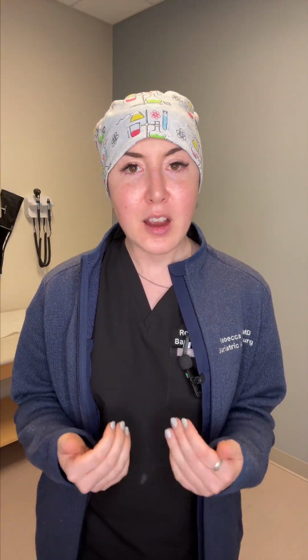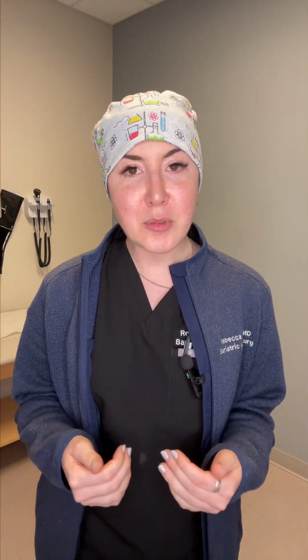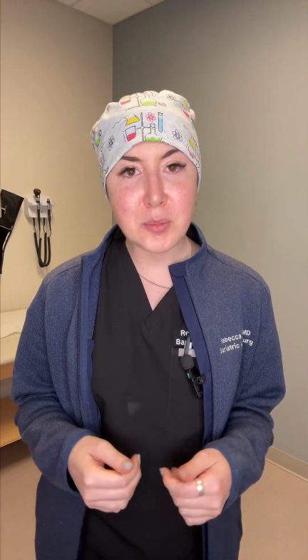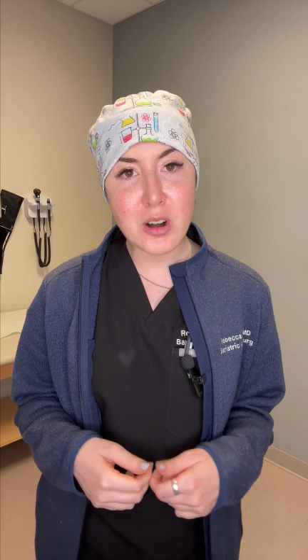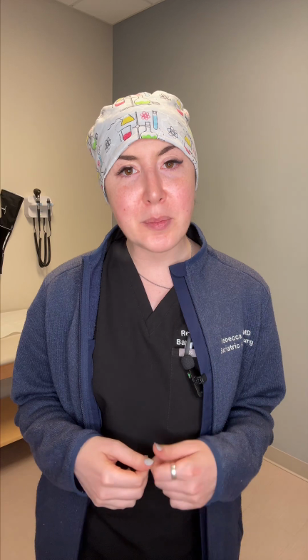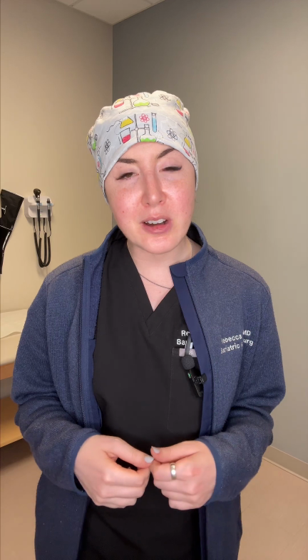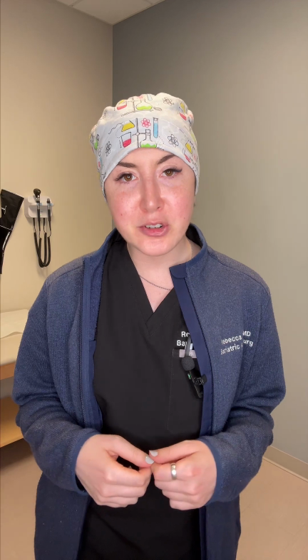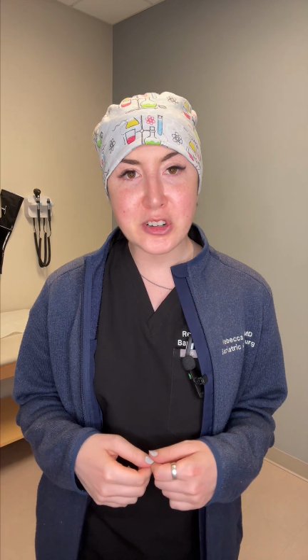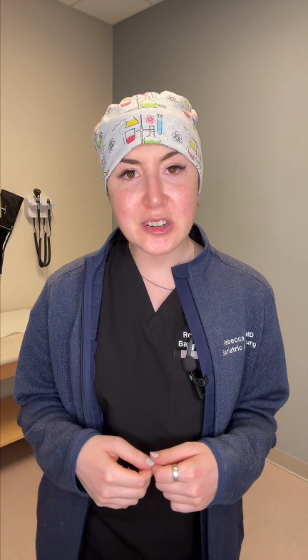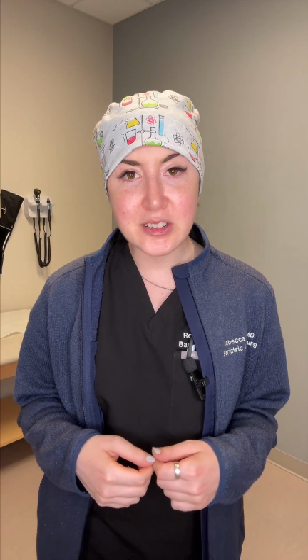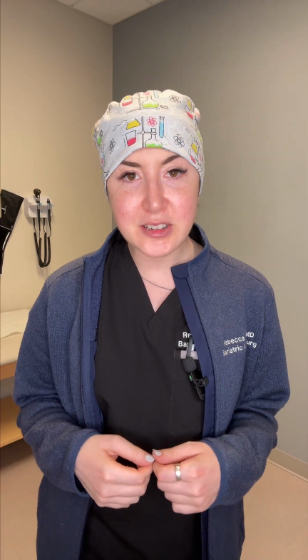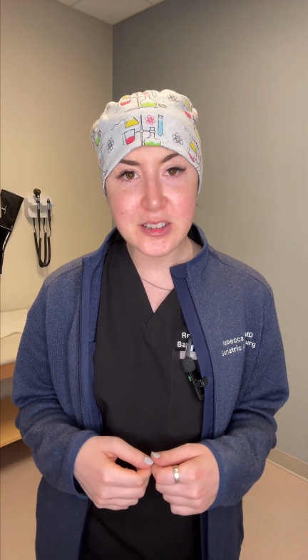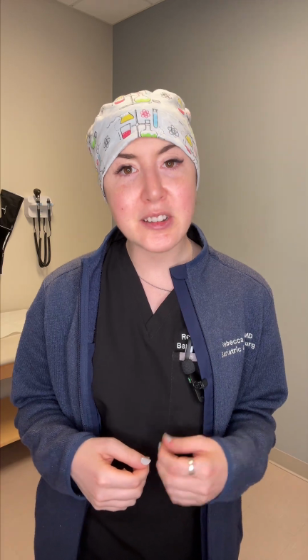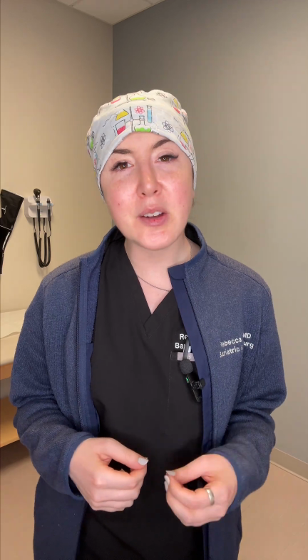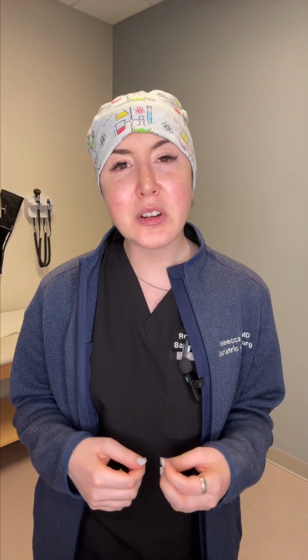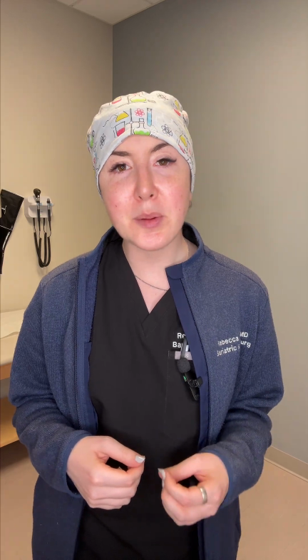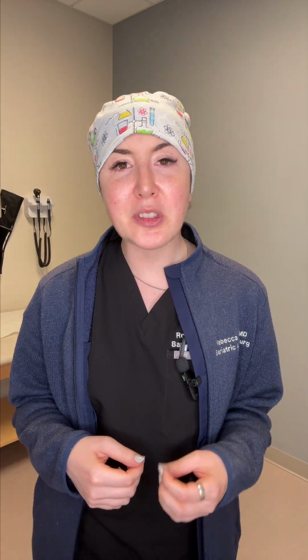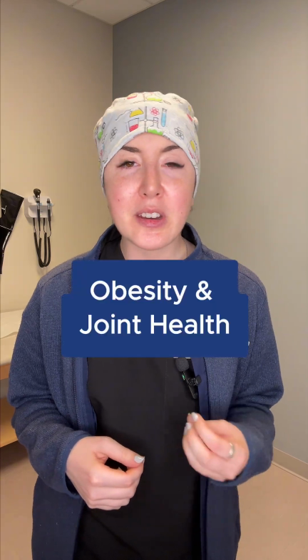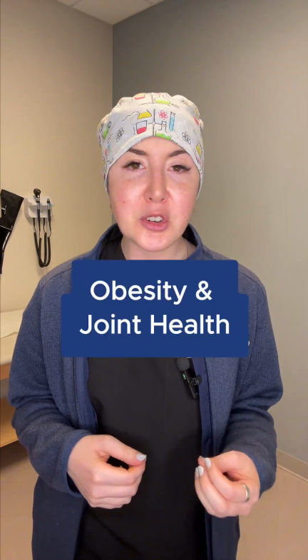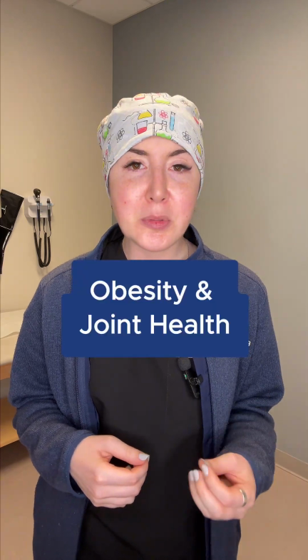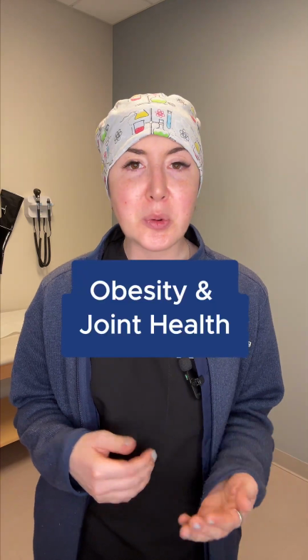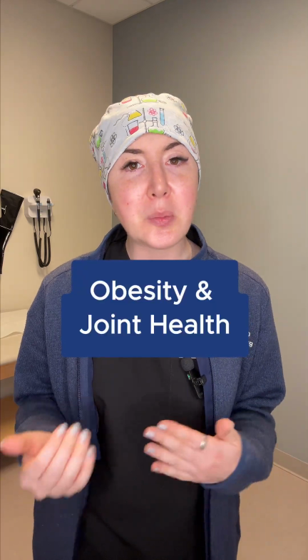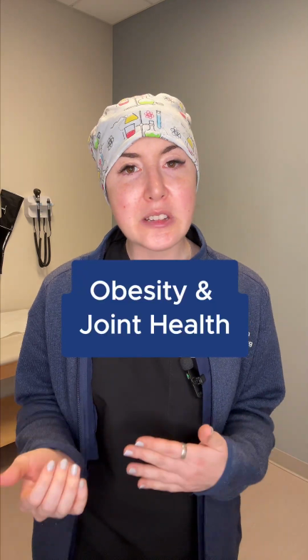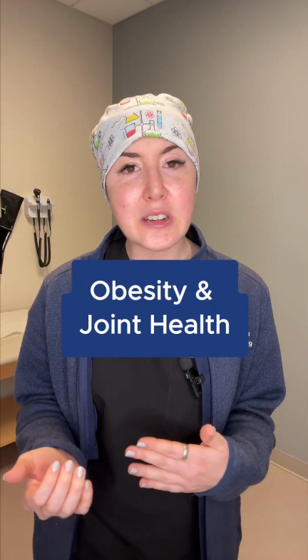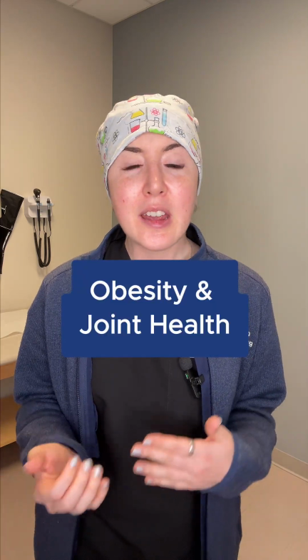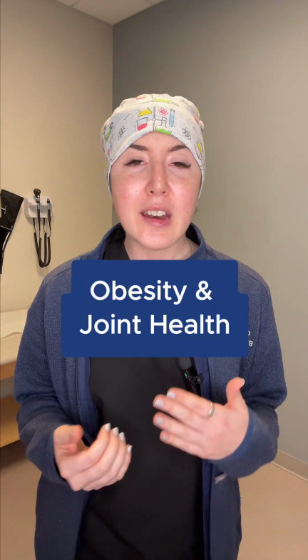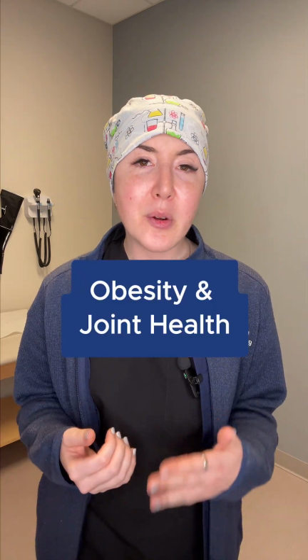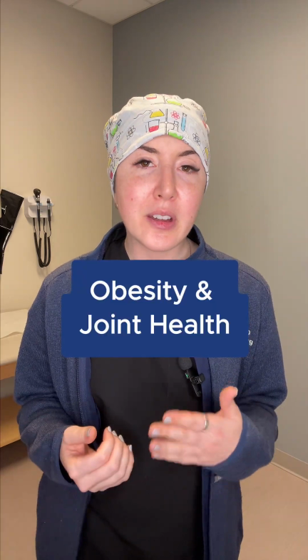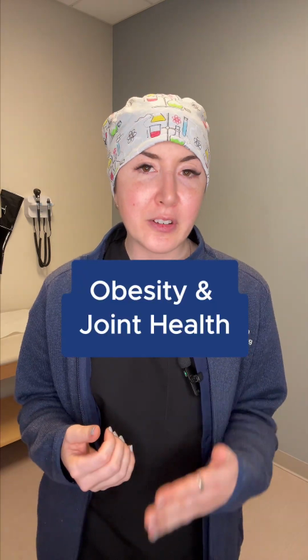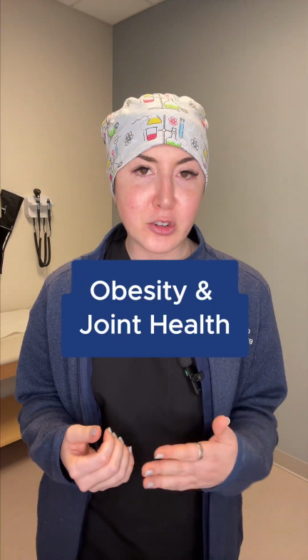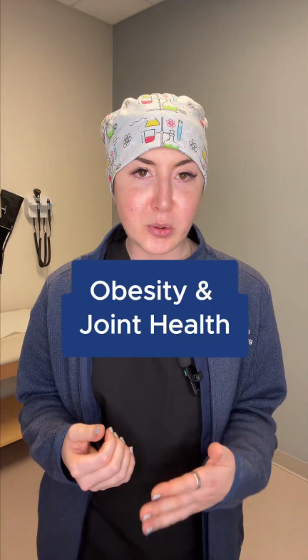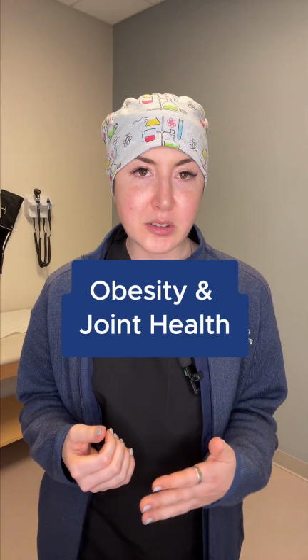I'm Dr. Barr, a bariatric surgeon in Dallas, Texas, and today I want to talk about the connection between obesity and how it can affect your joints.